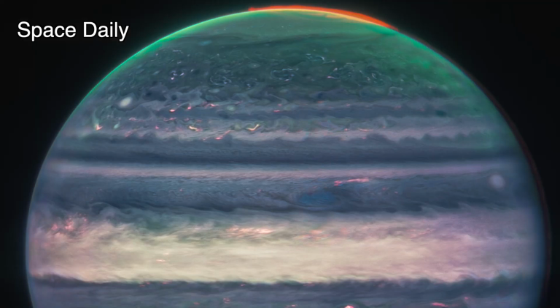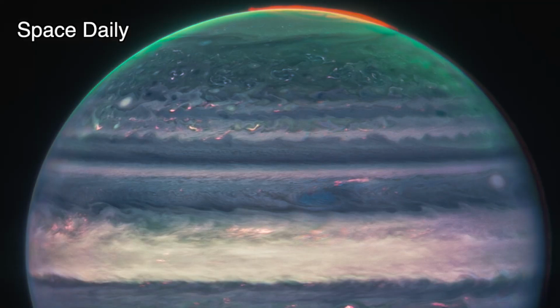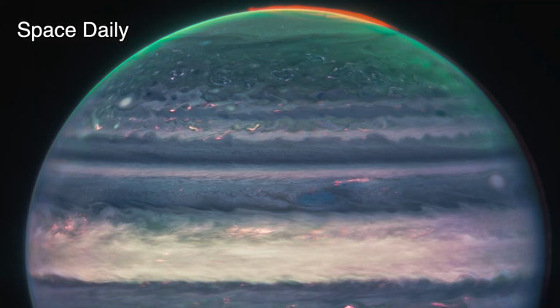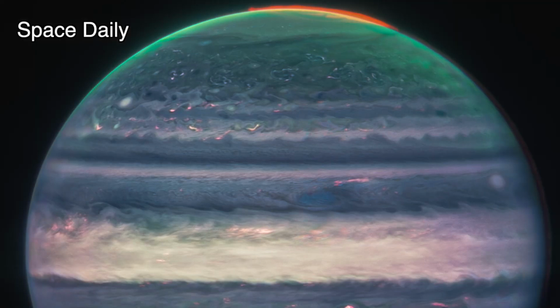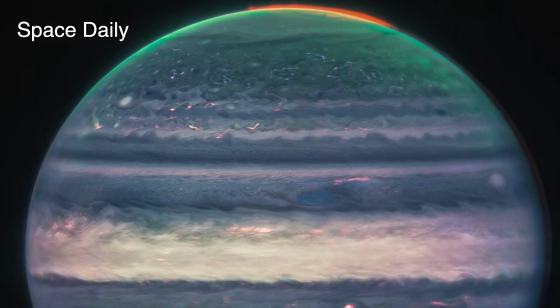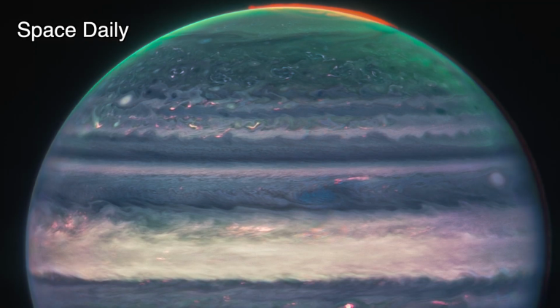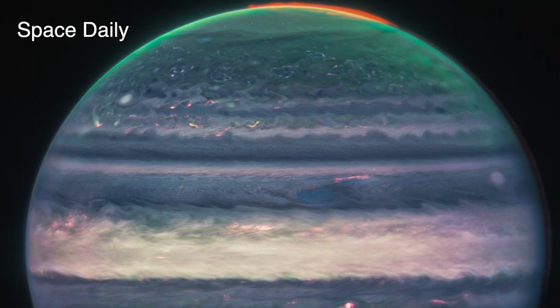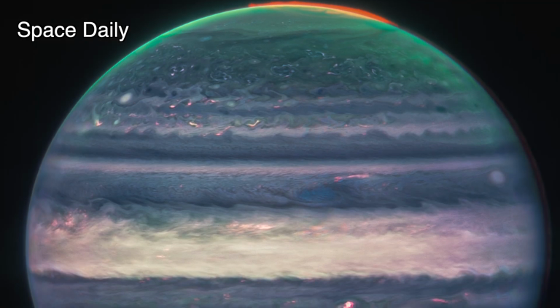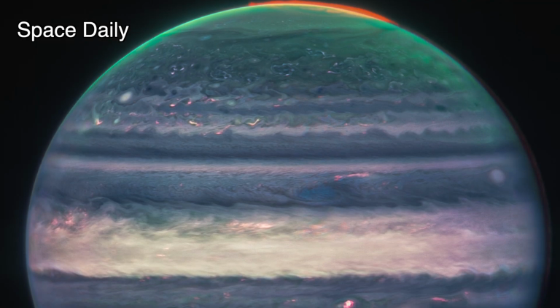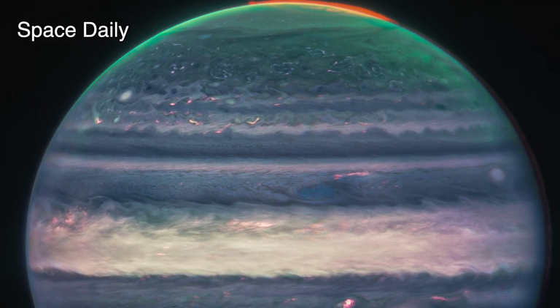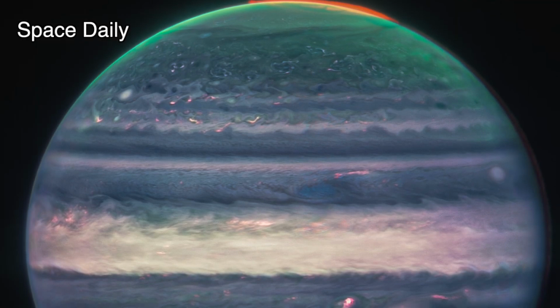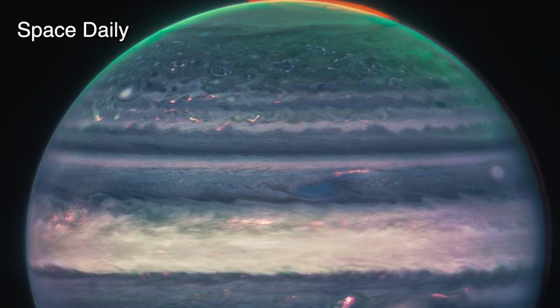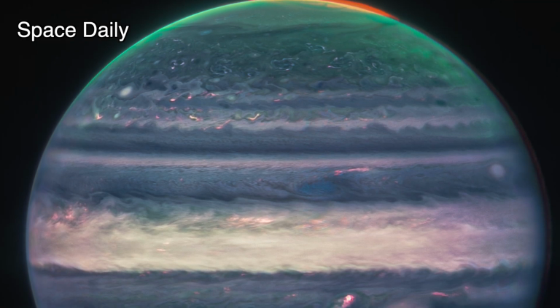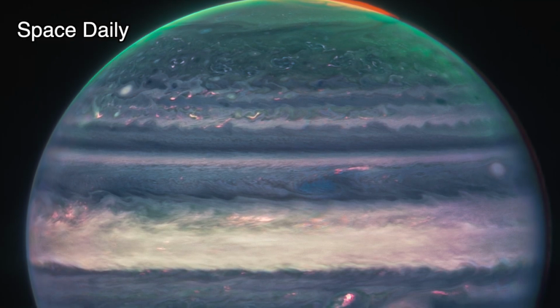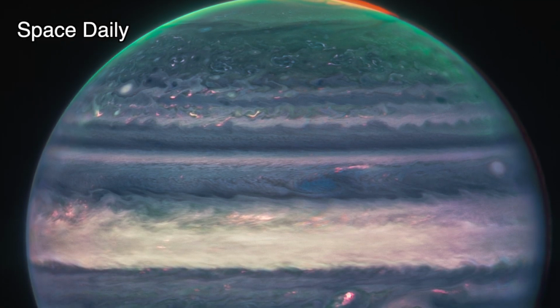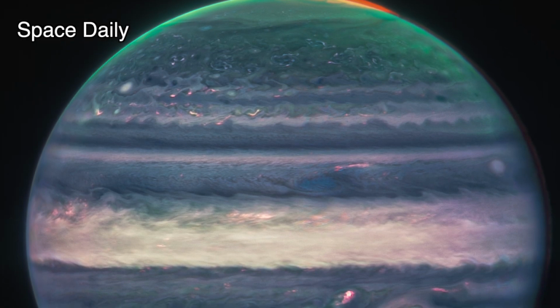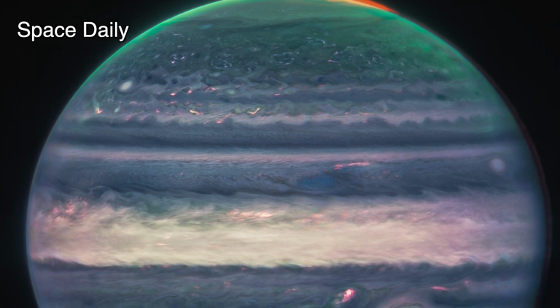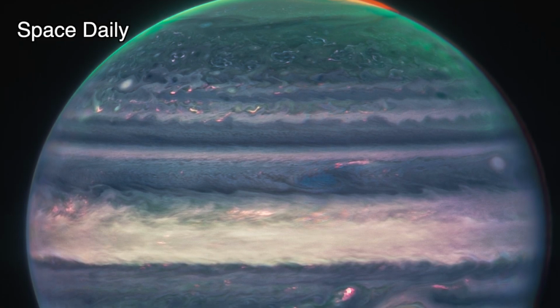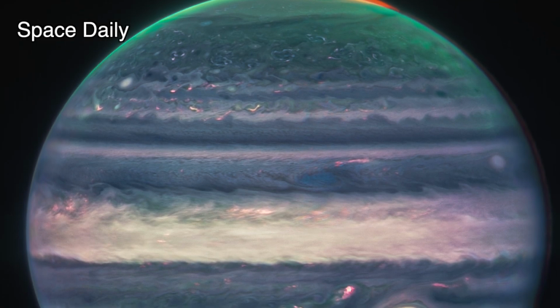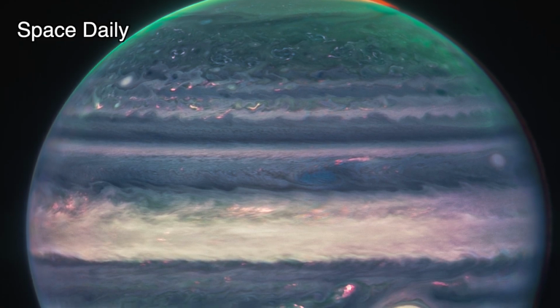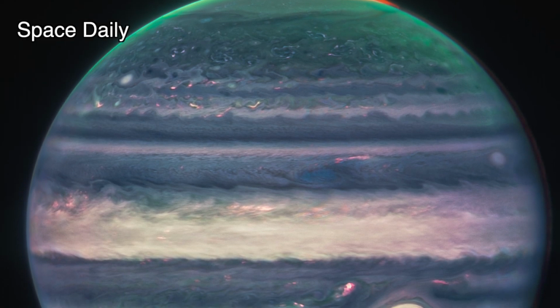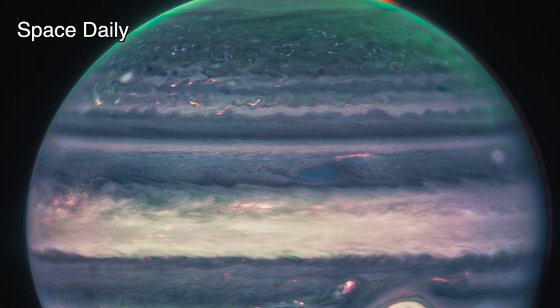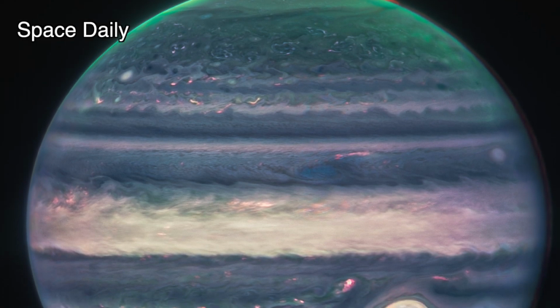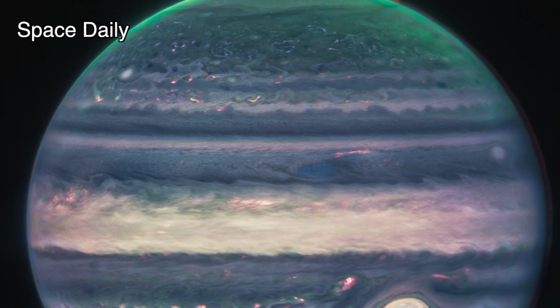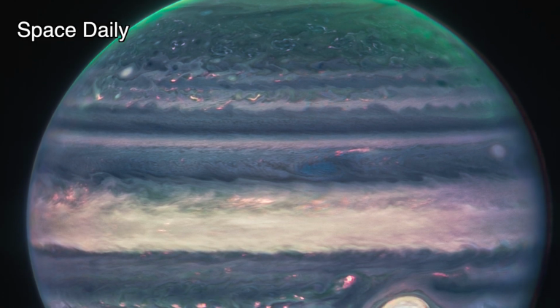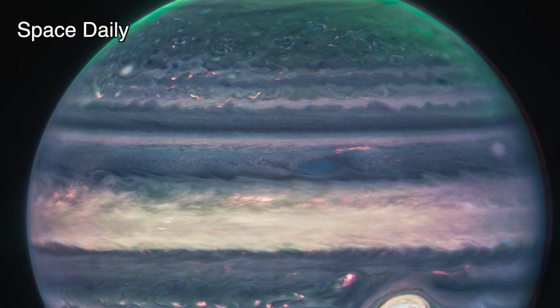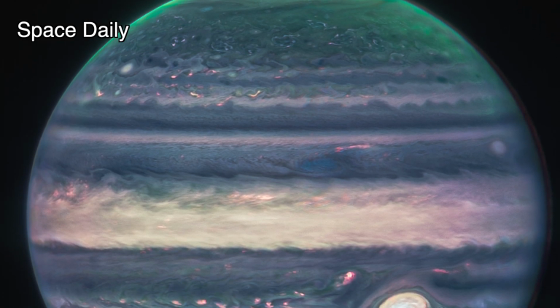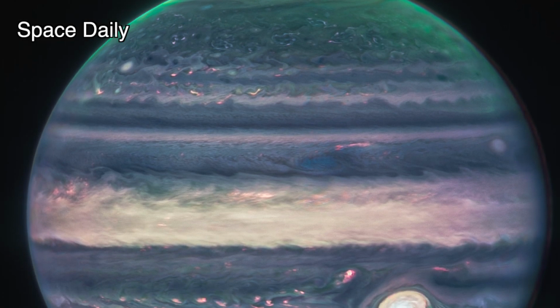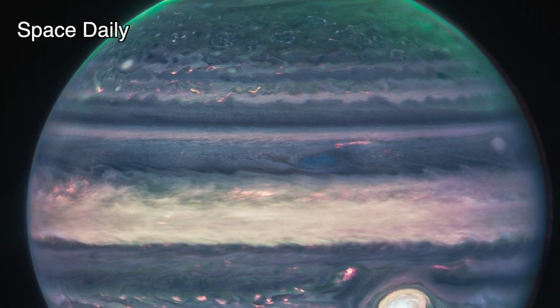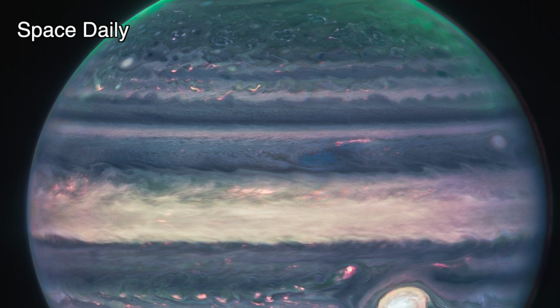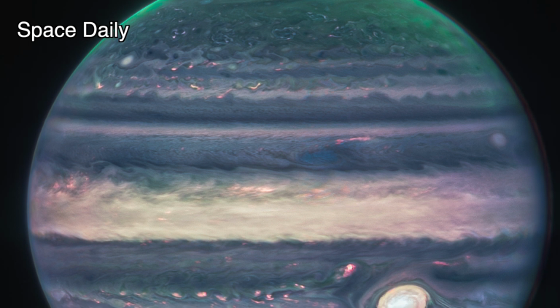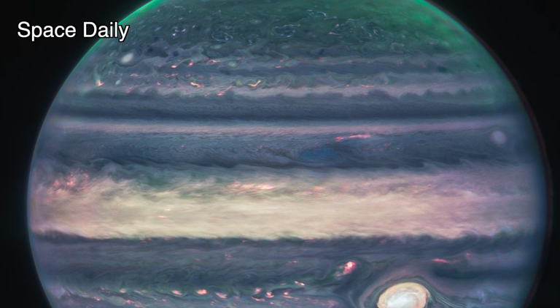Generally, the longest wavelengths appear redder, and the shortest wavelengths are shown as more blue.